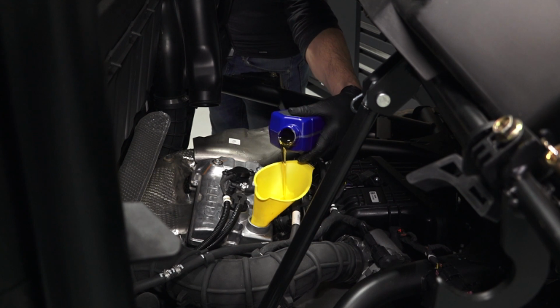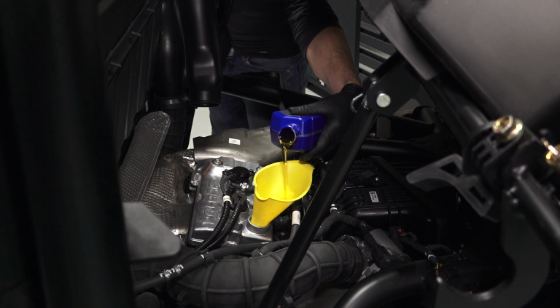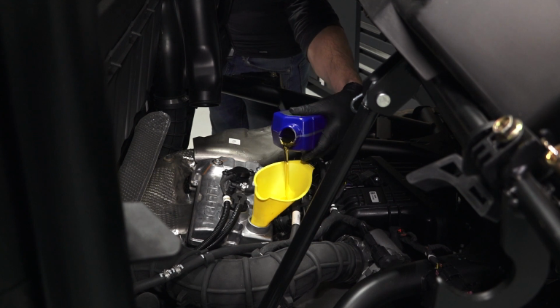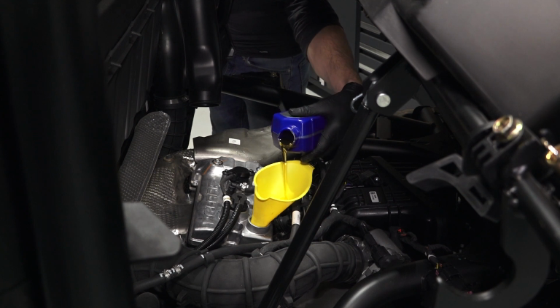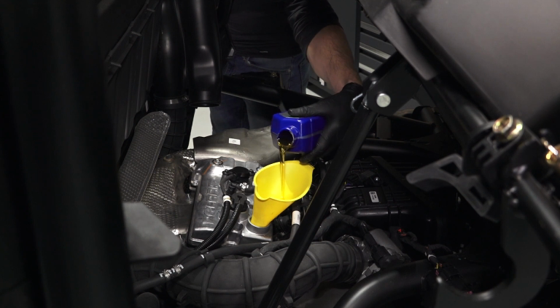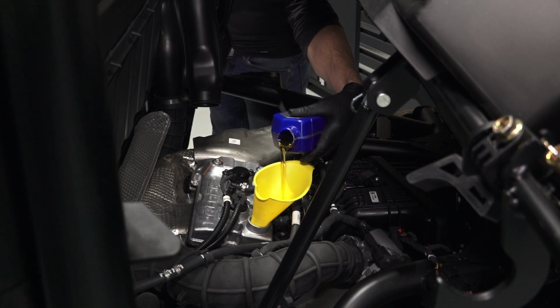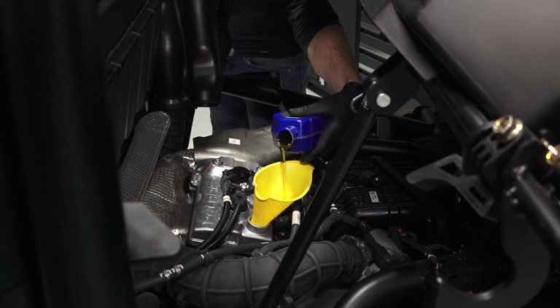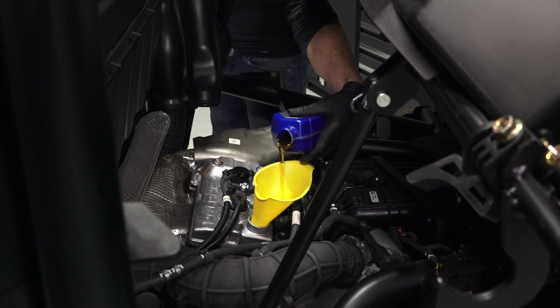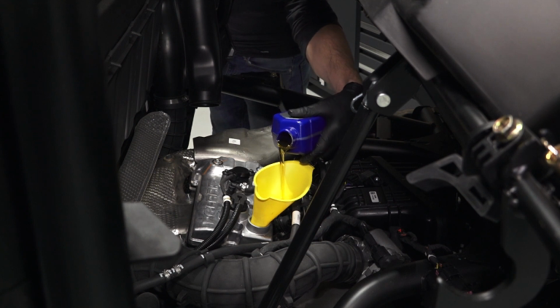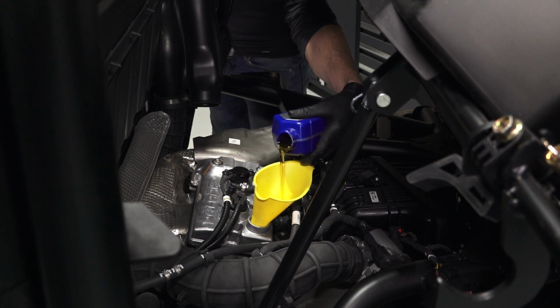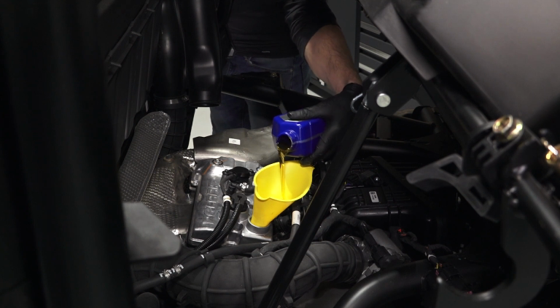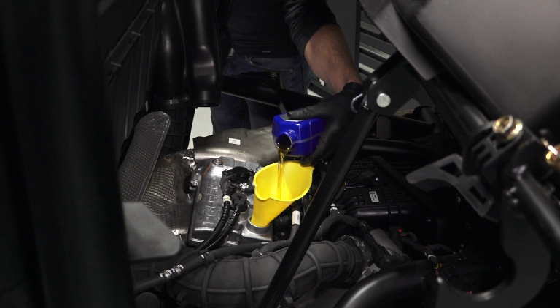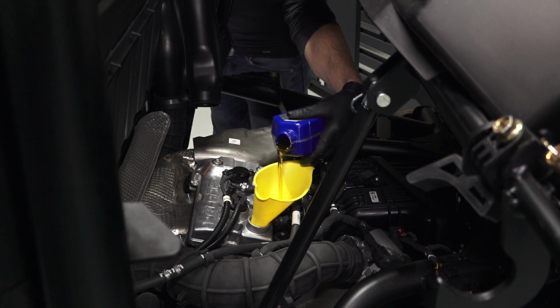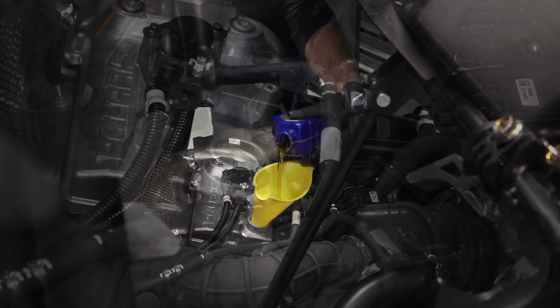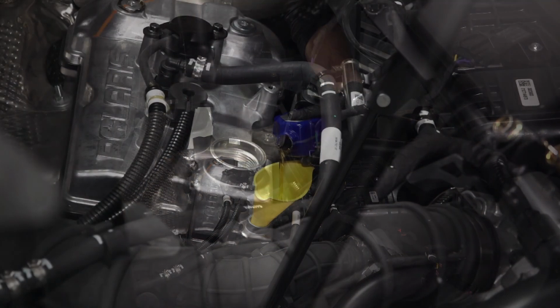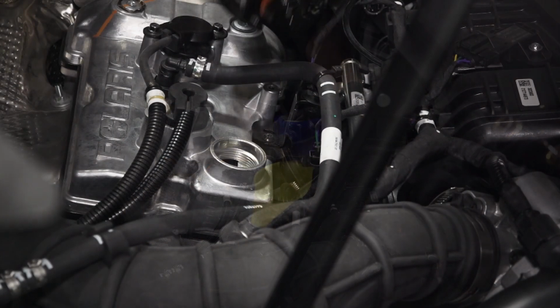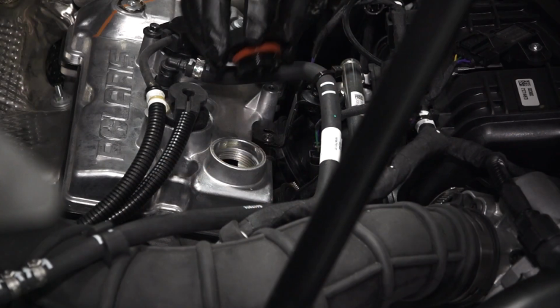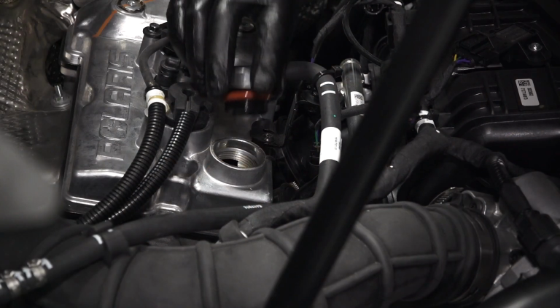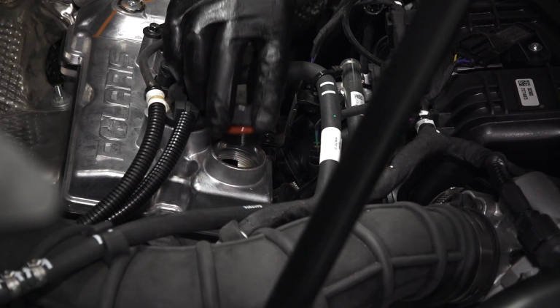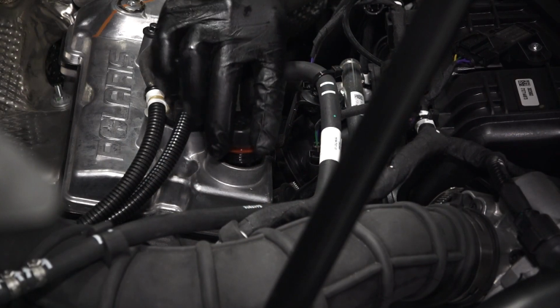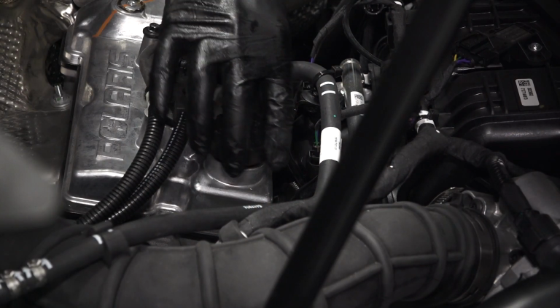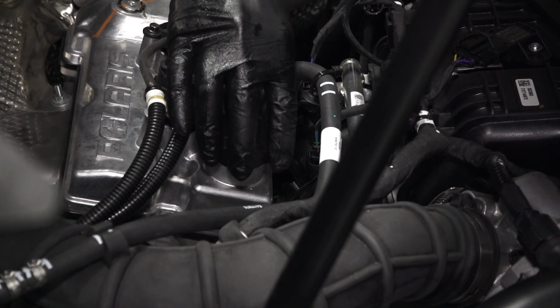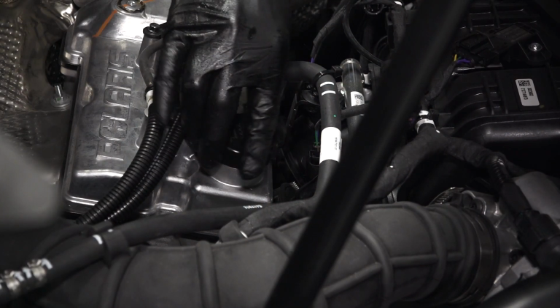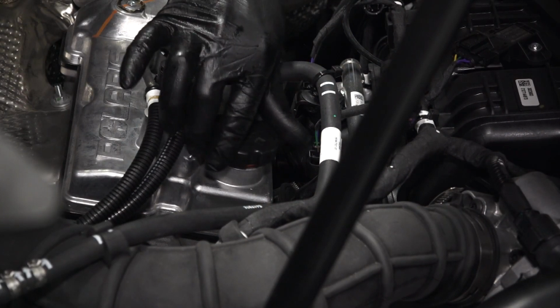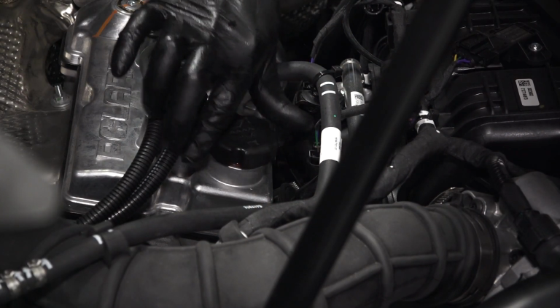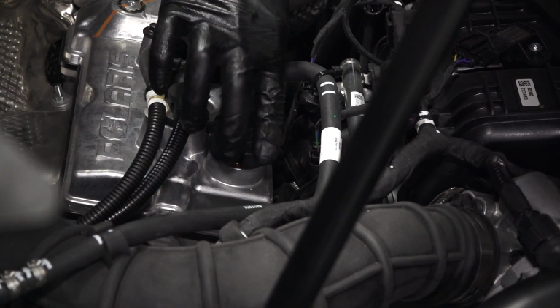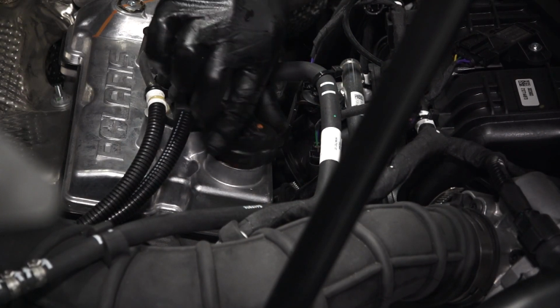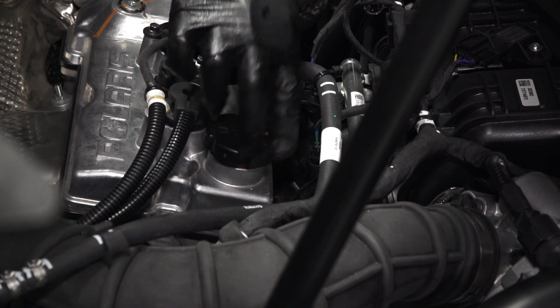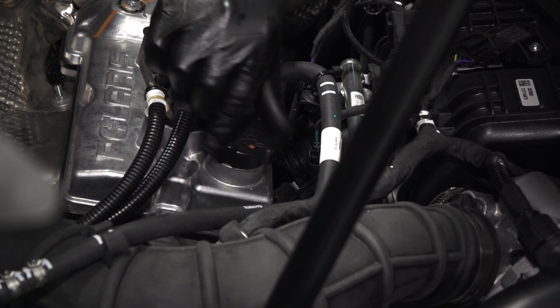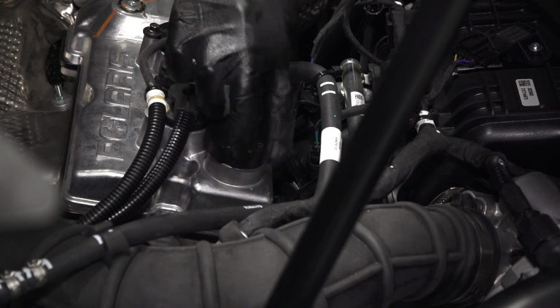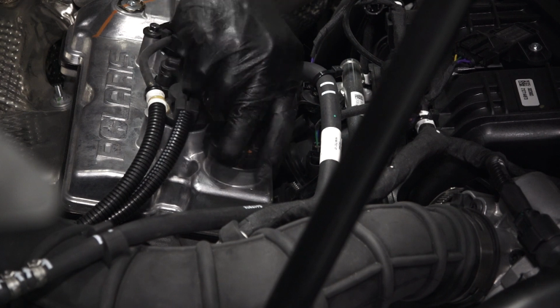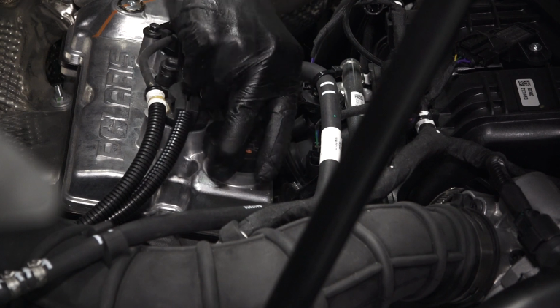Carefully clean the area around the oil cap. Then remove the oil cap and set it aside.